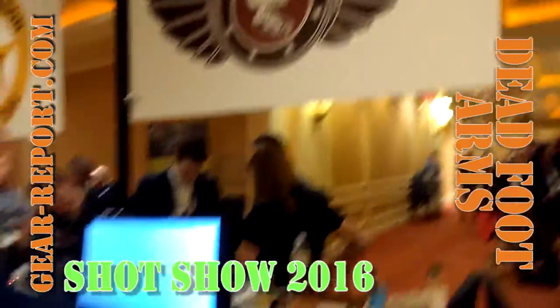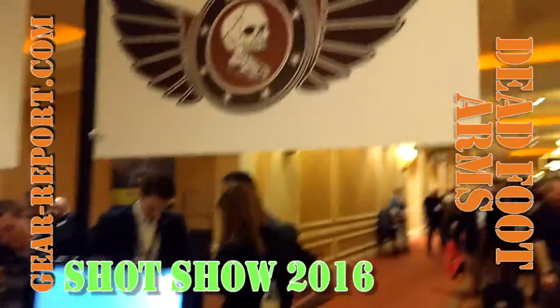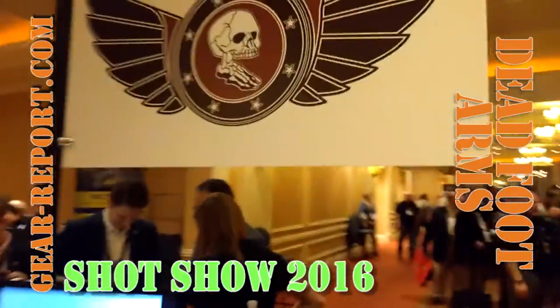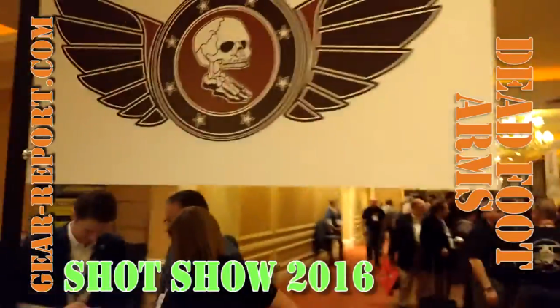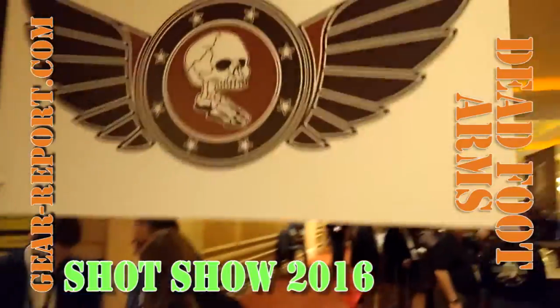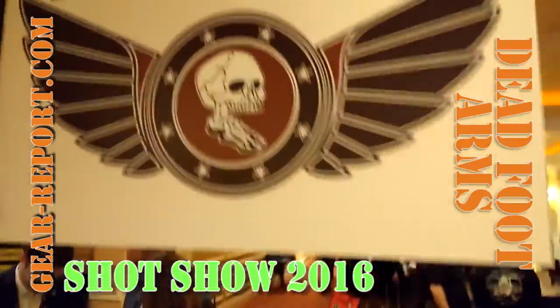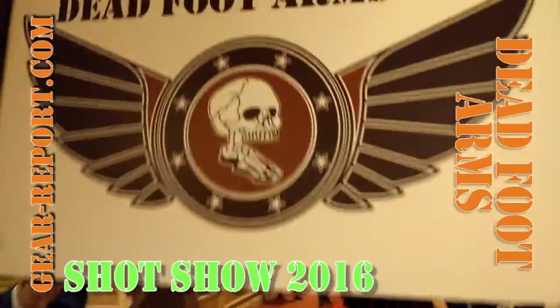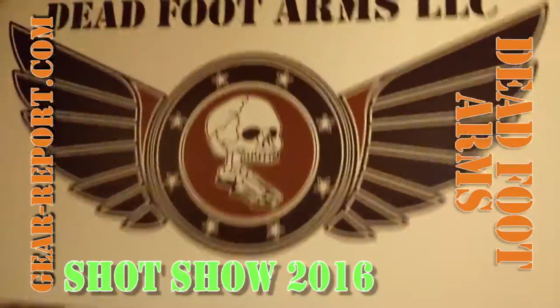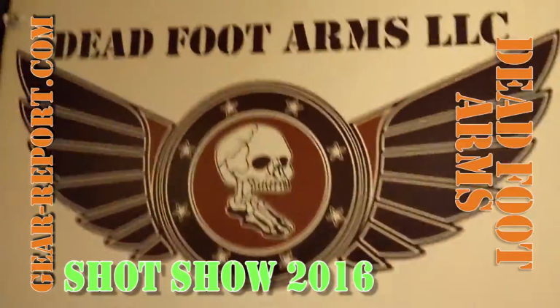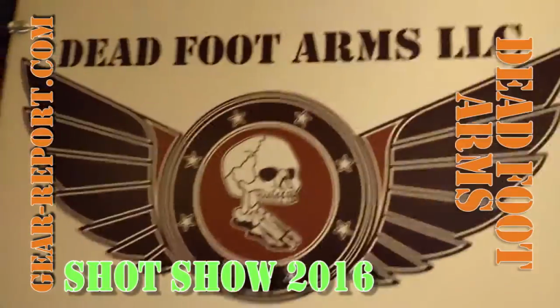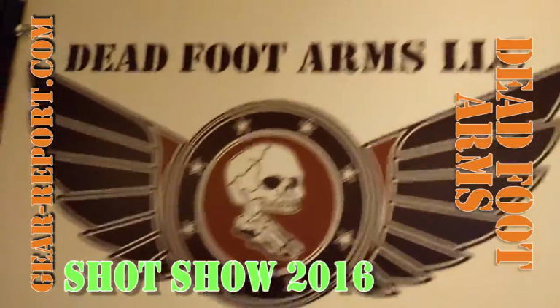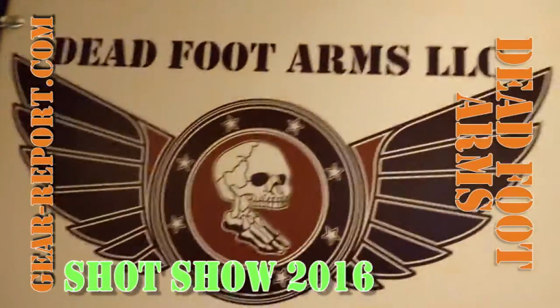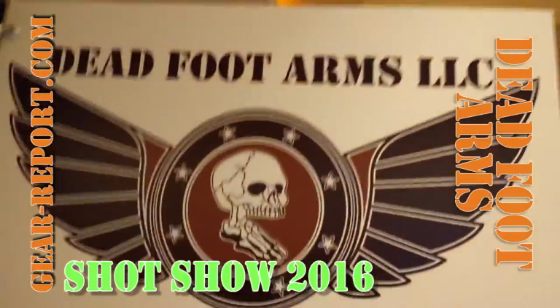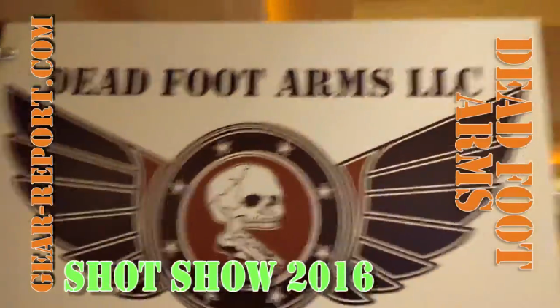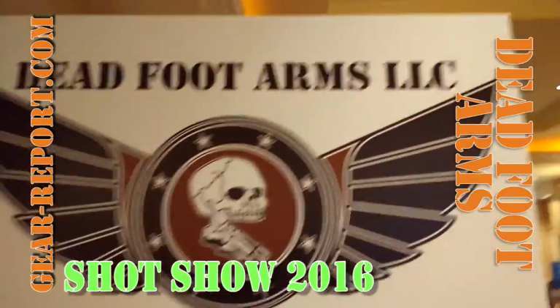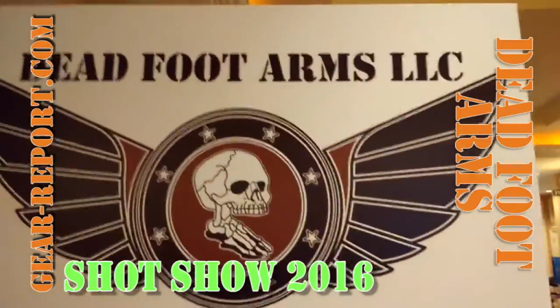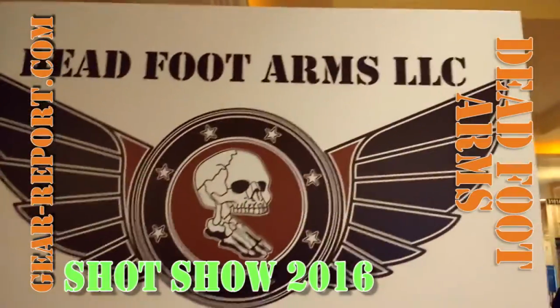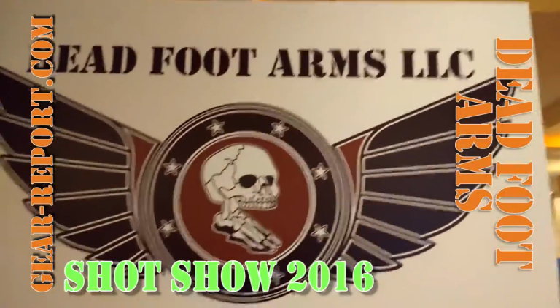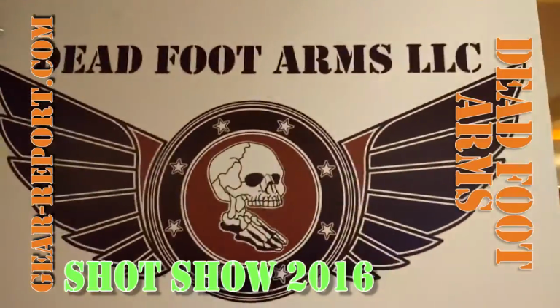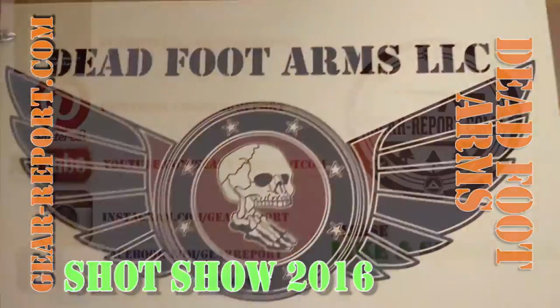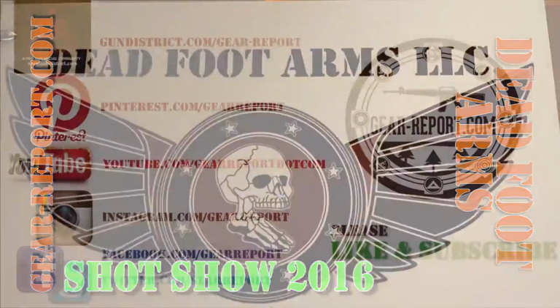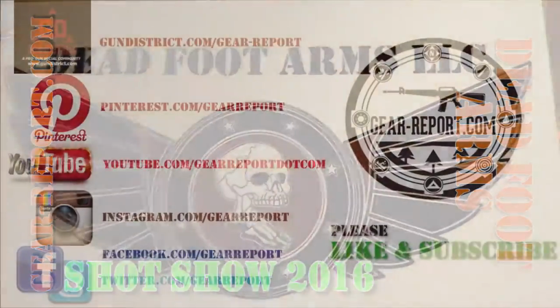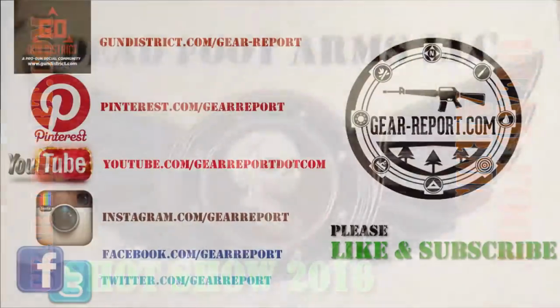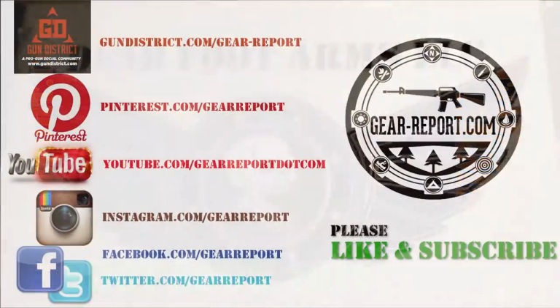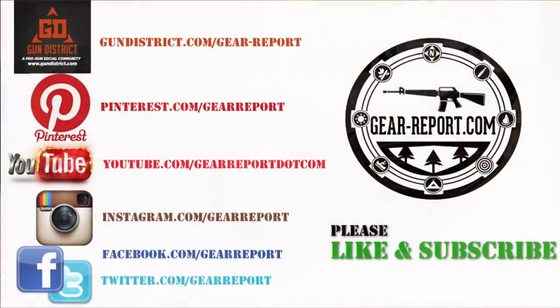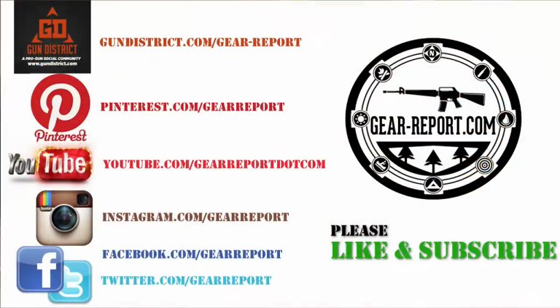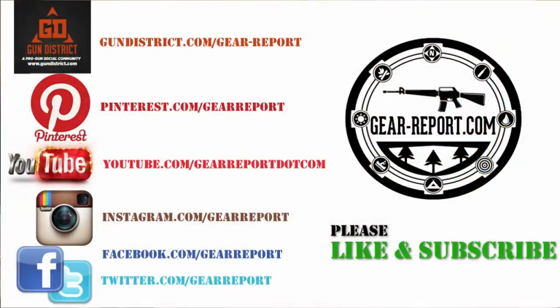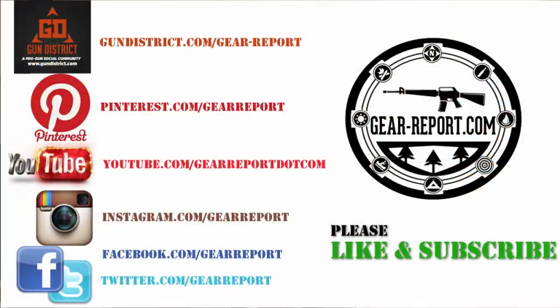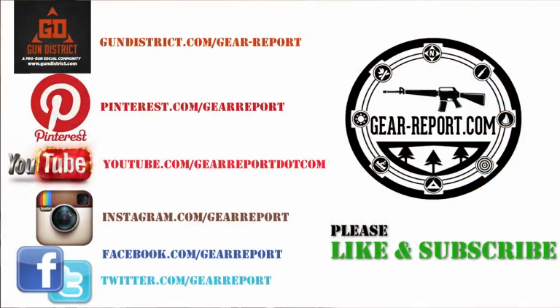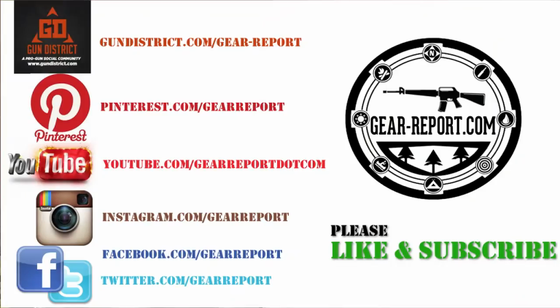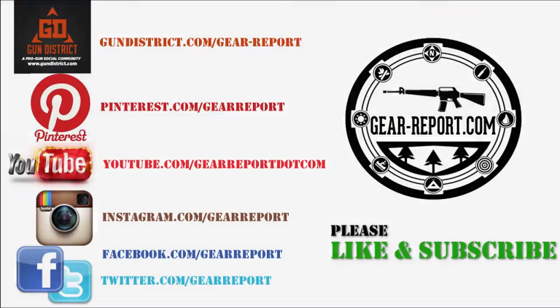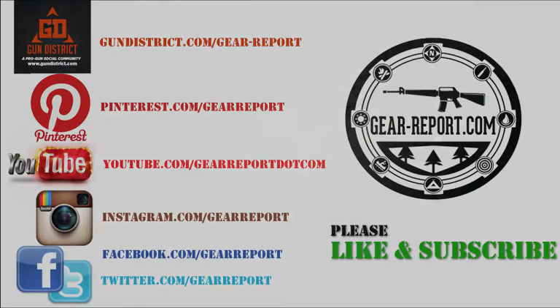Let me zoom in on your logo here. Go check them out — Dead Foot Arms.